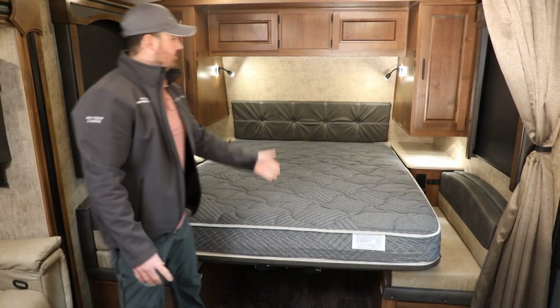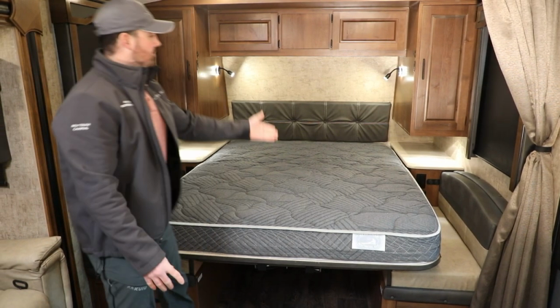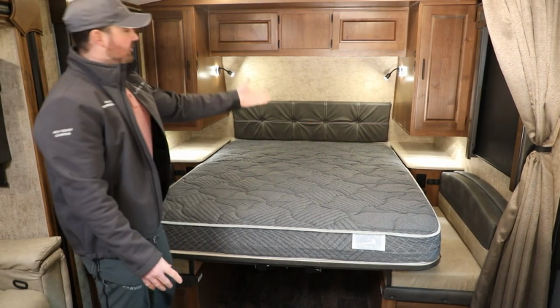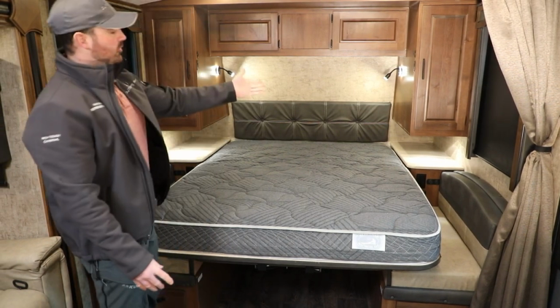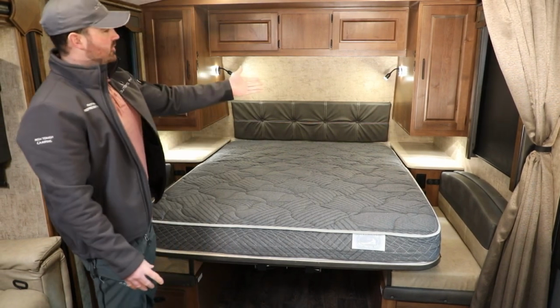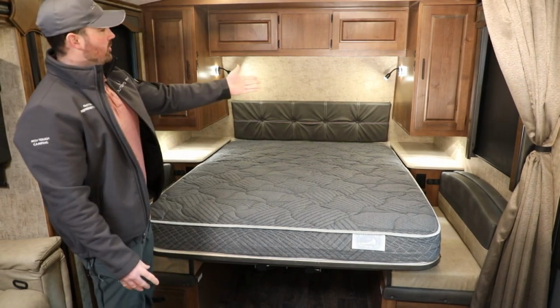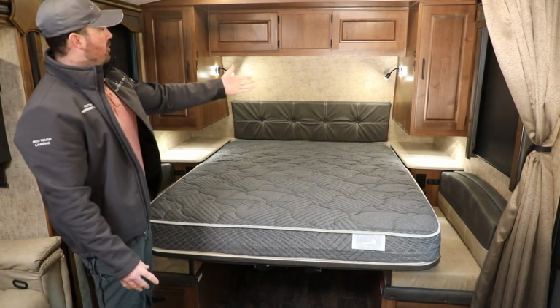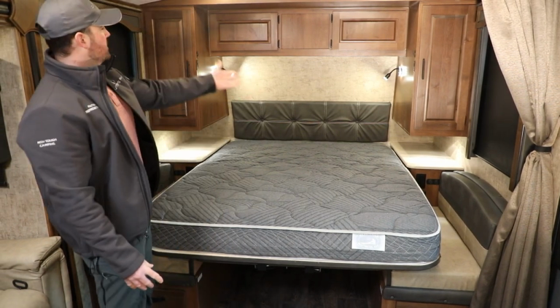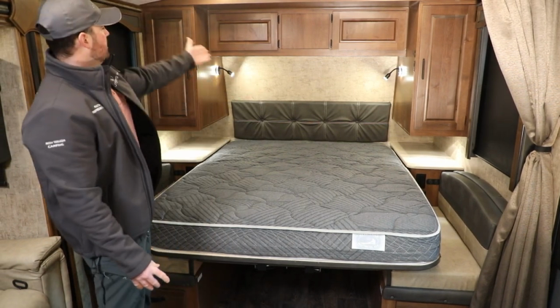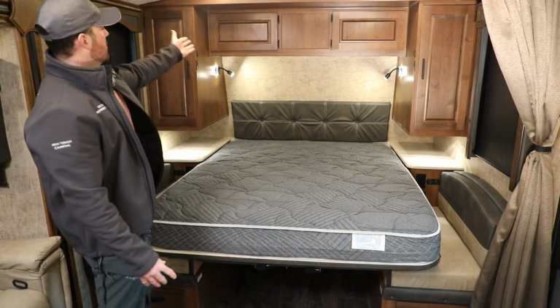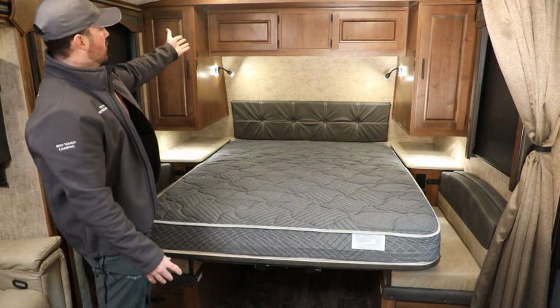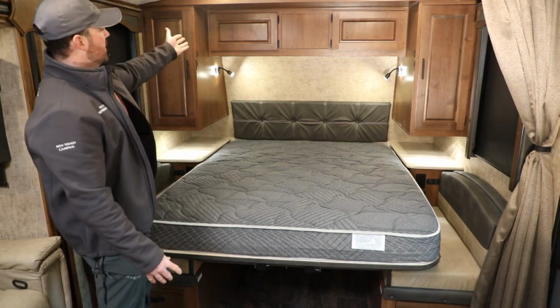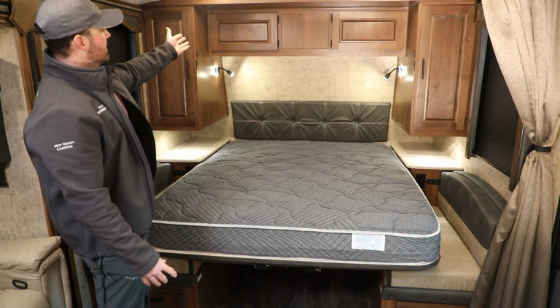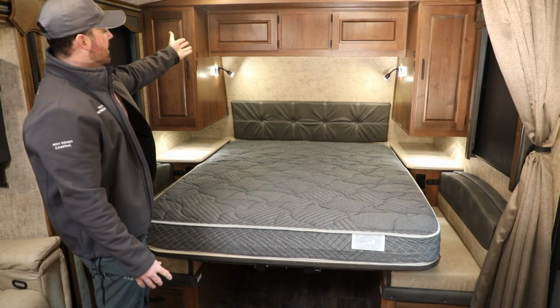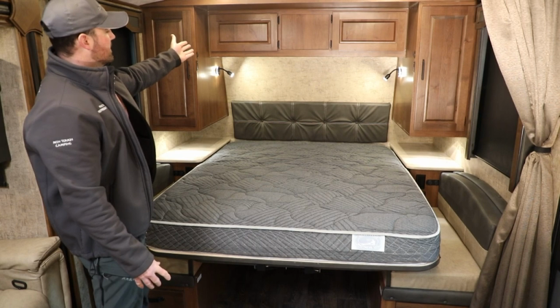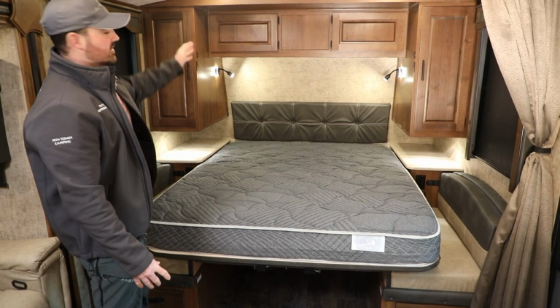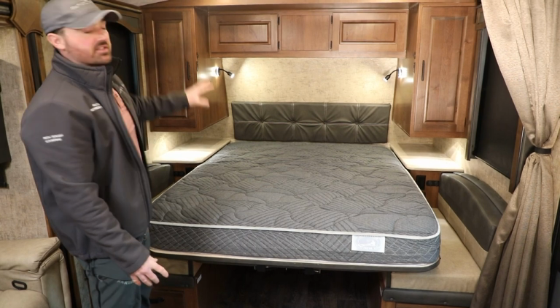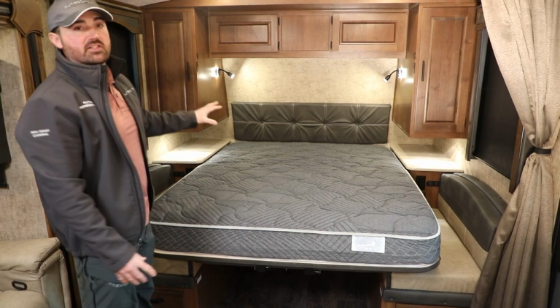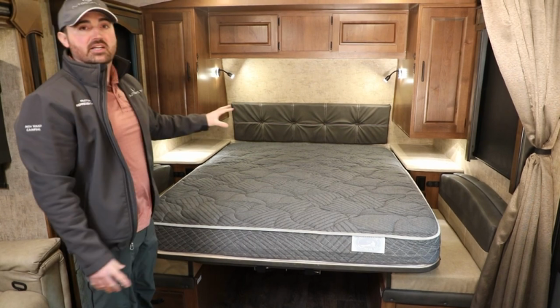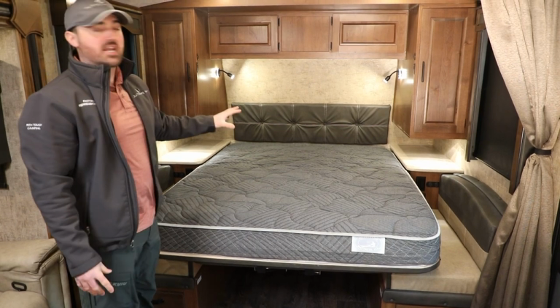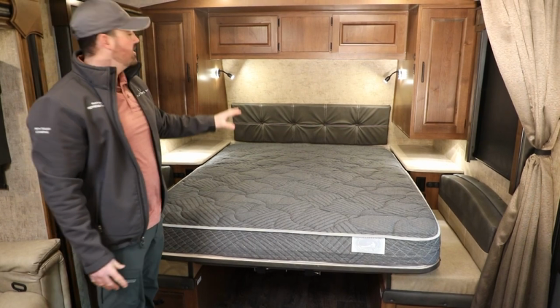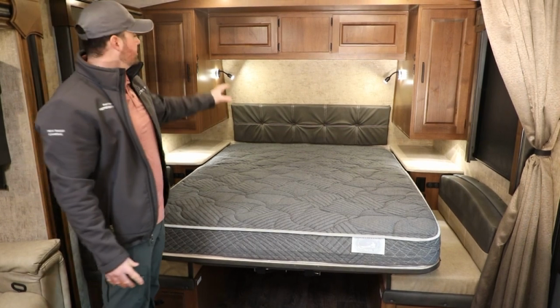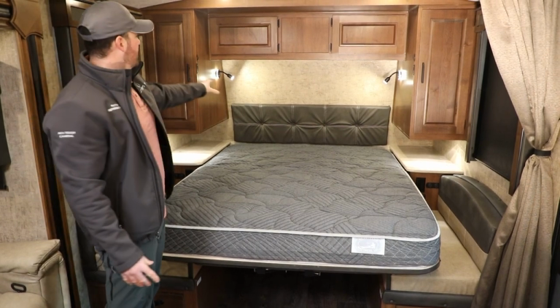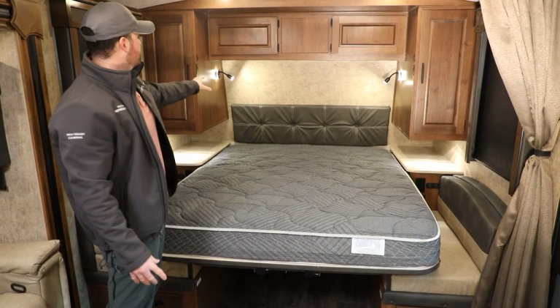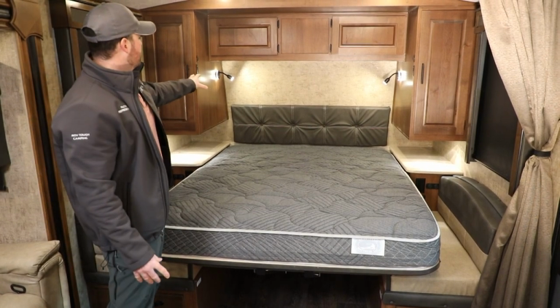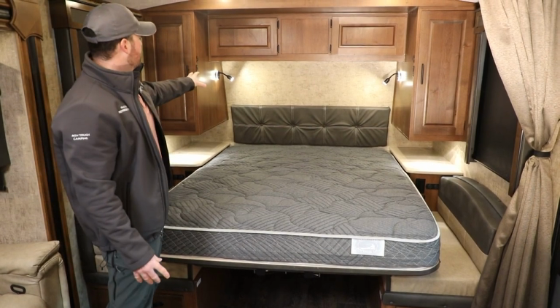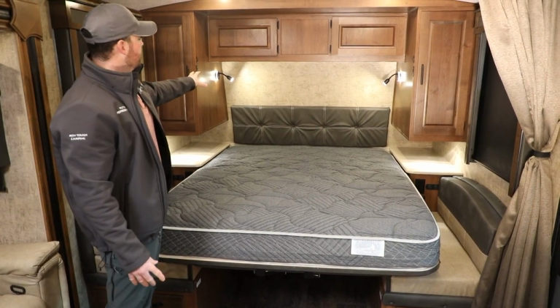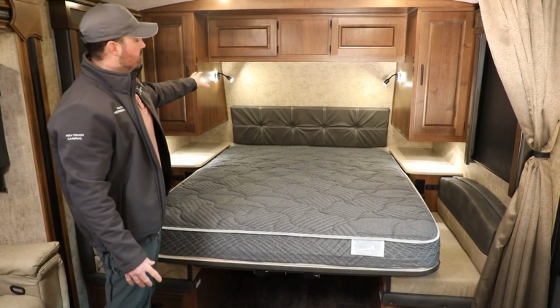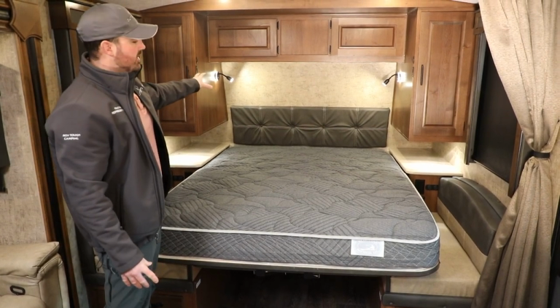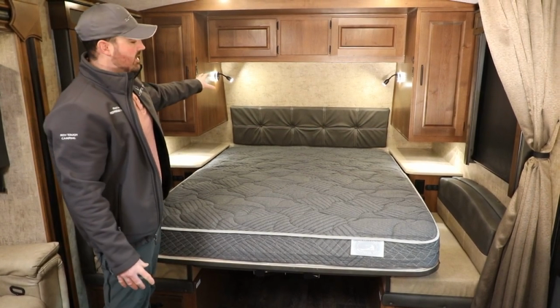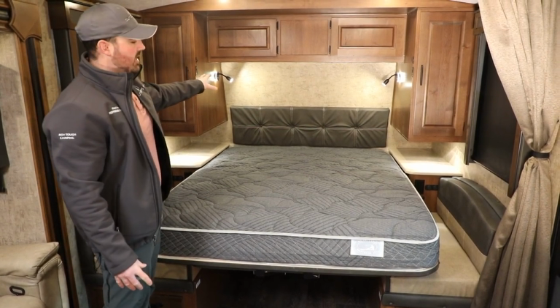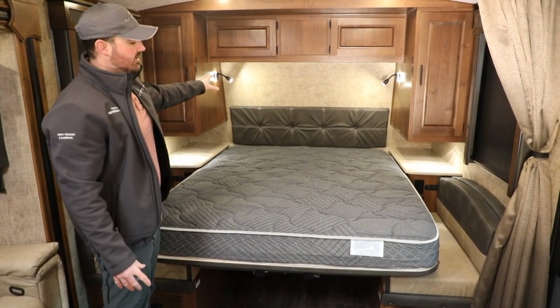A 60x80 memory foam Heartland Premium mattress. Full shirt wards and overhead cabinets. This is the titanium model, so it has individual reading lights.